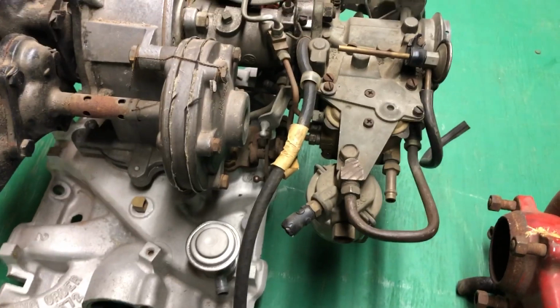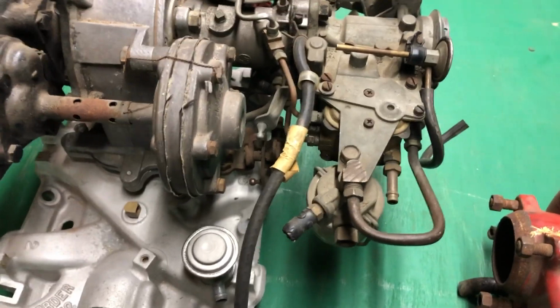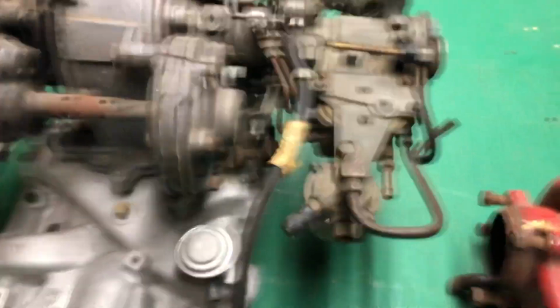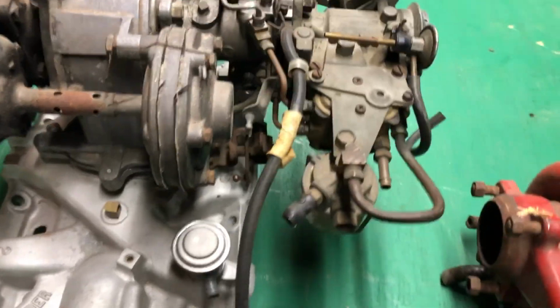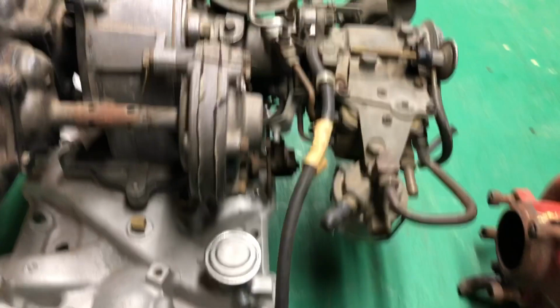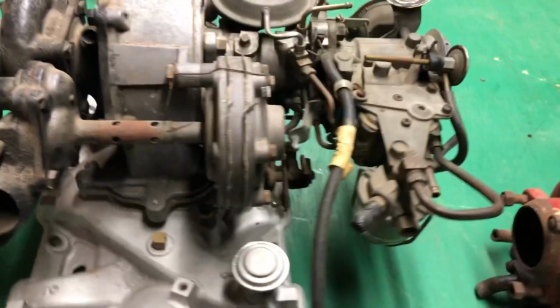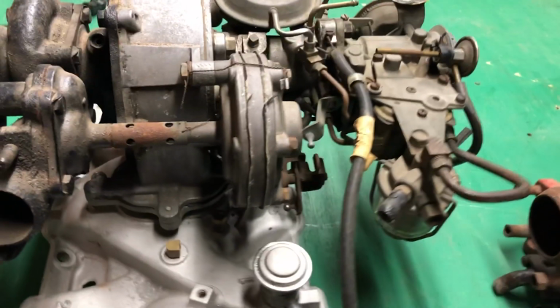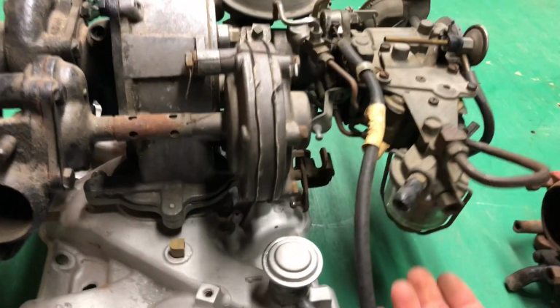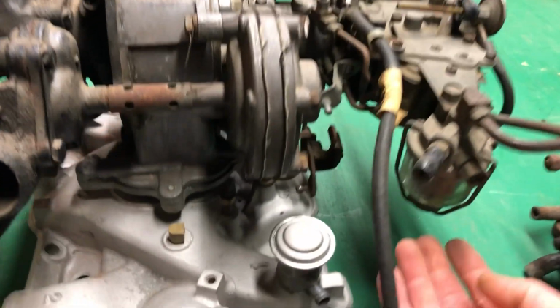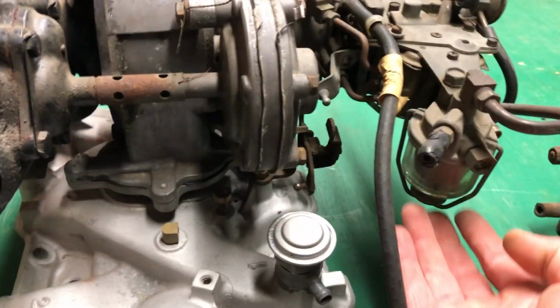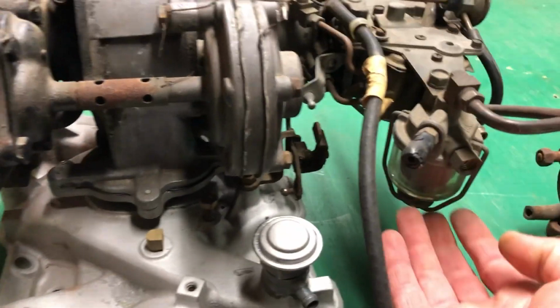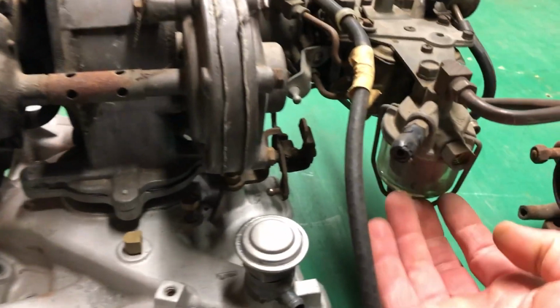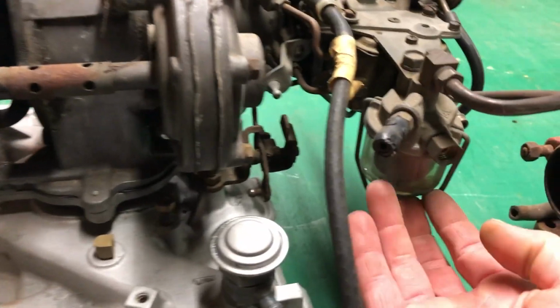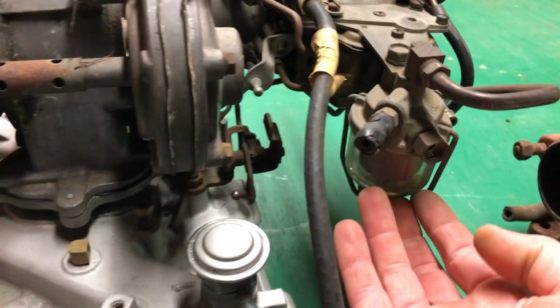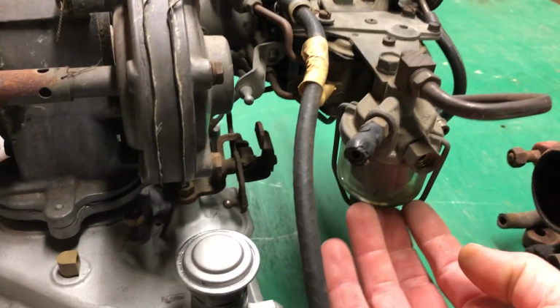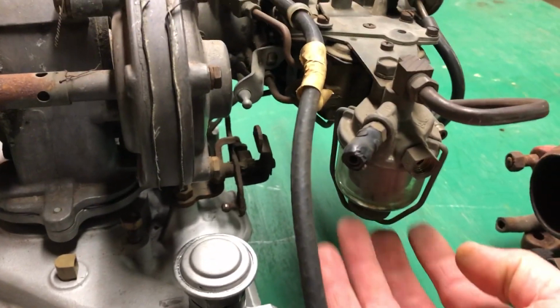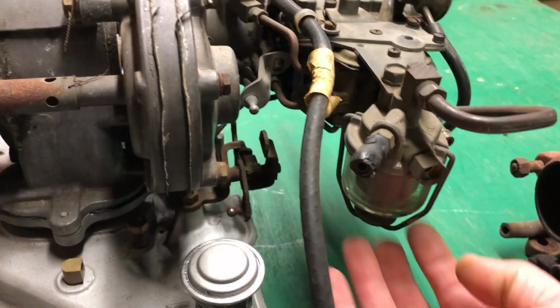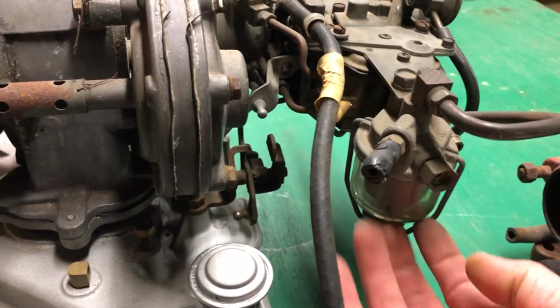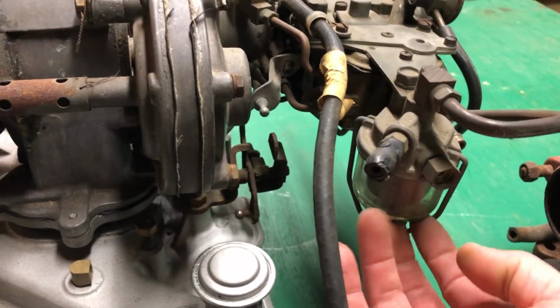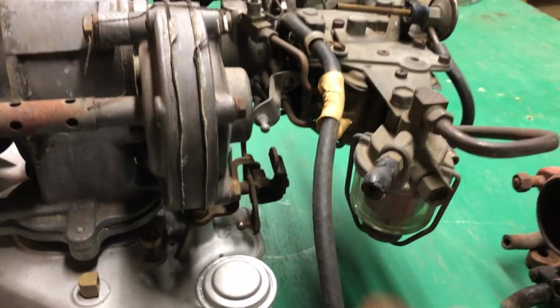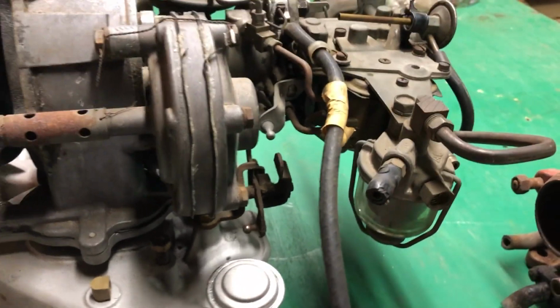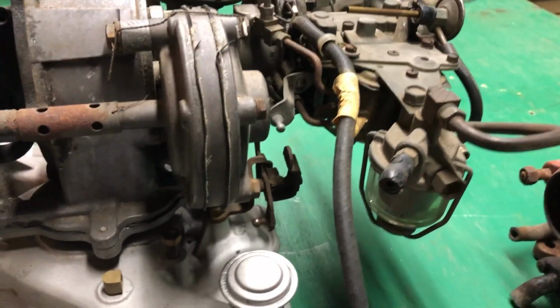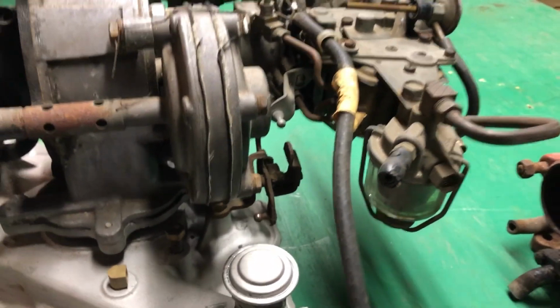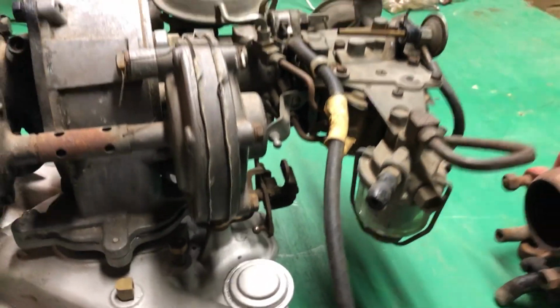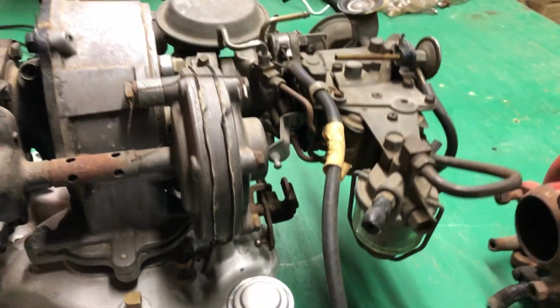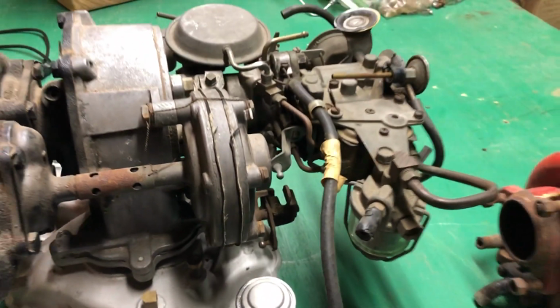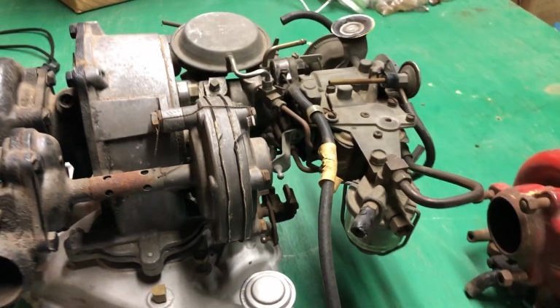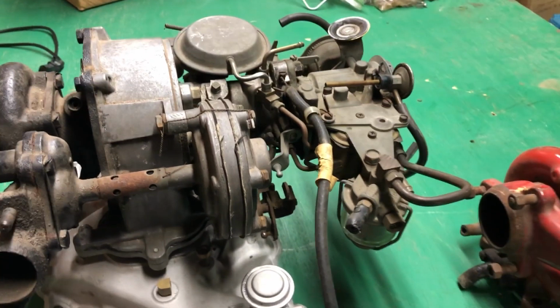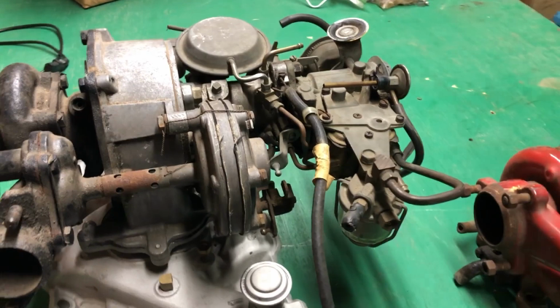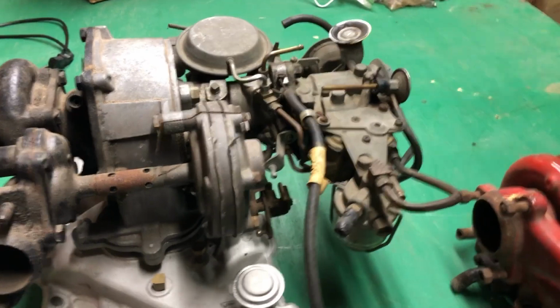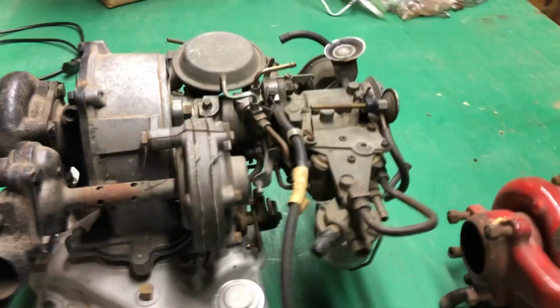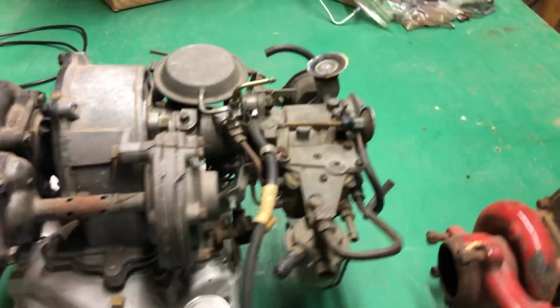Then your glass bowl — it's just your typical glass bowl fuel filter.